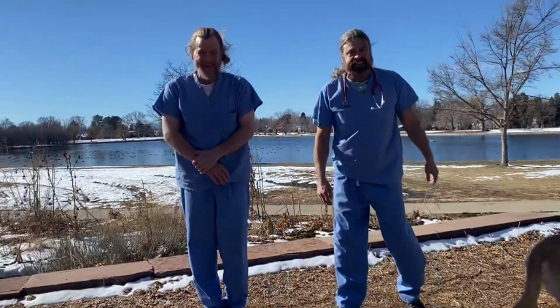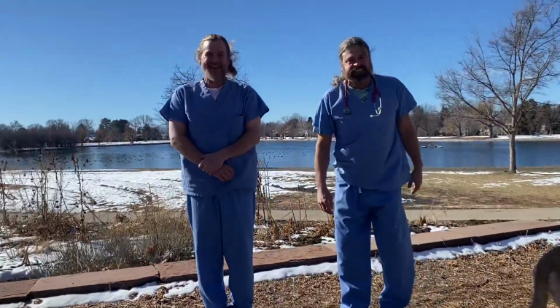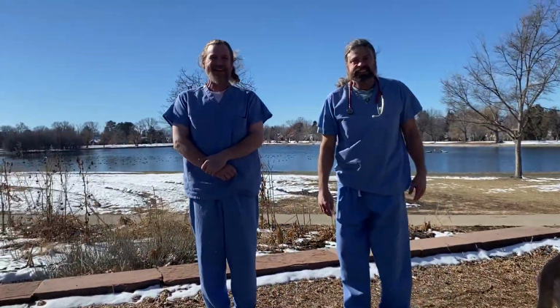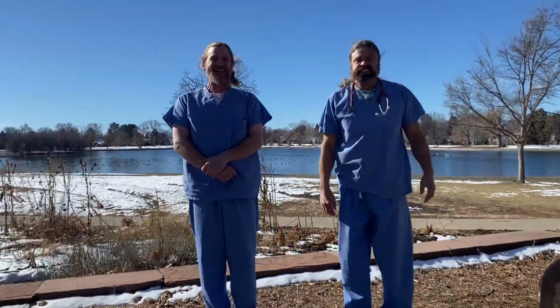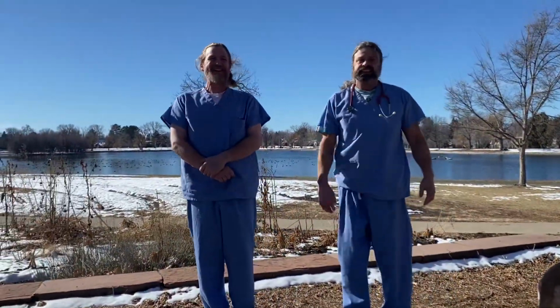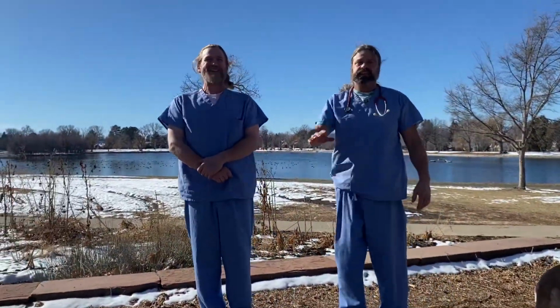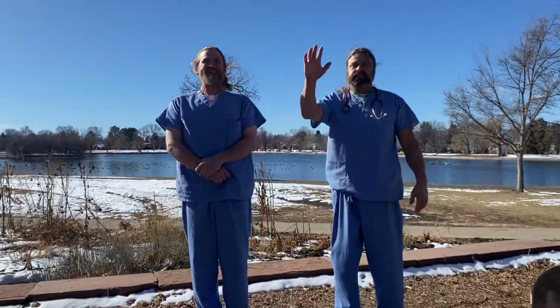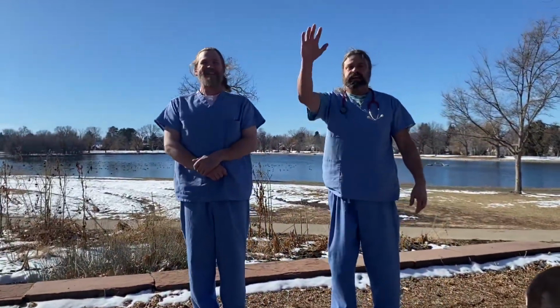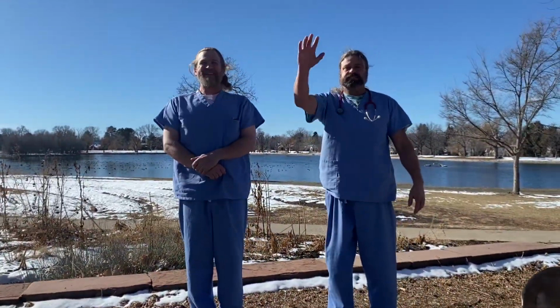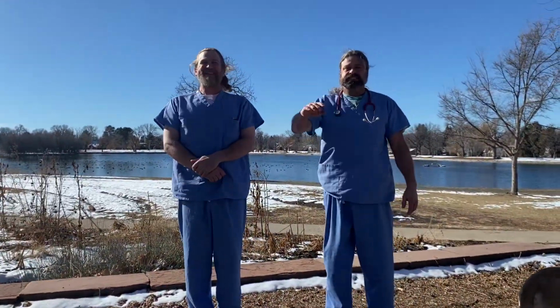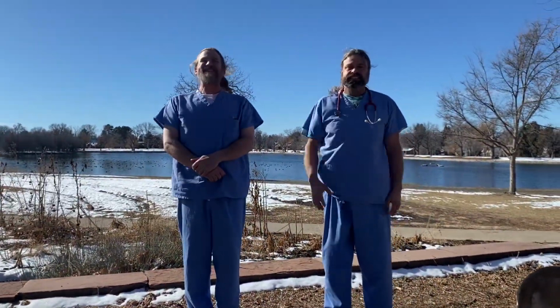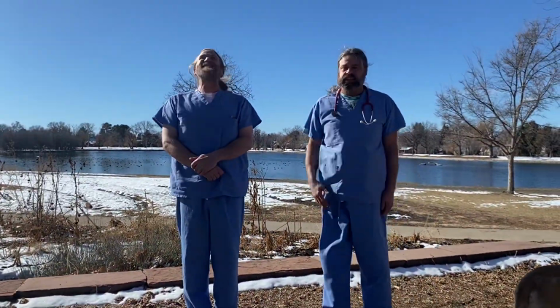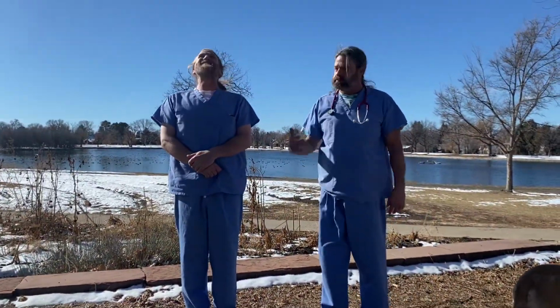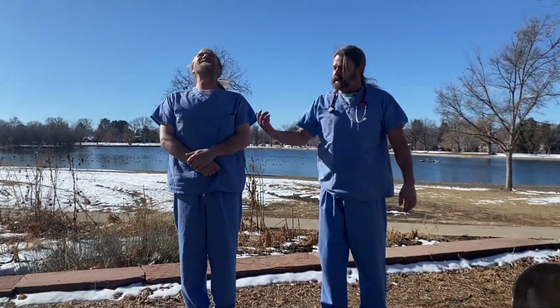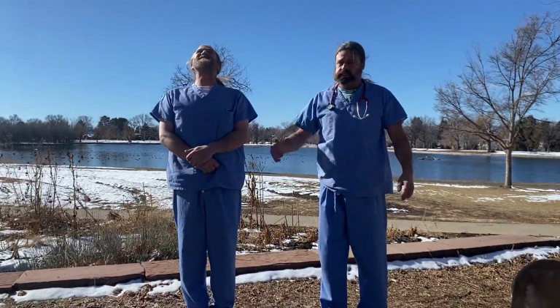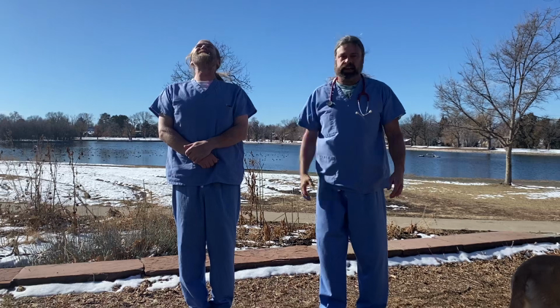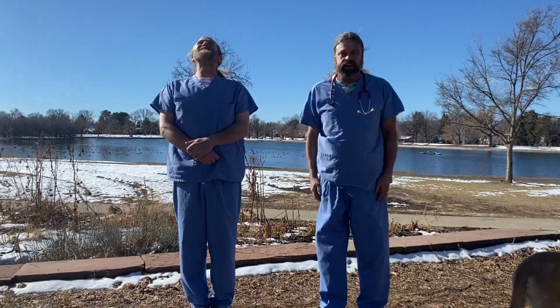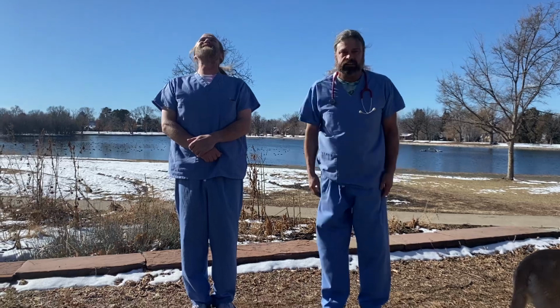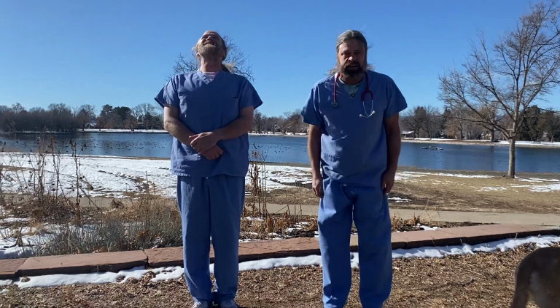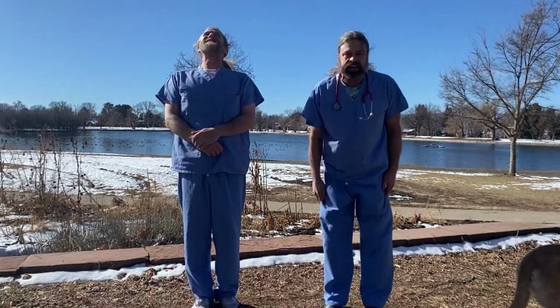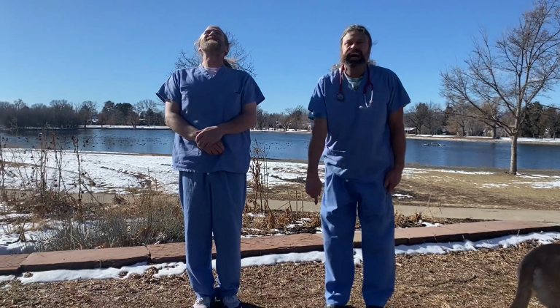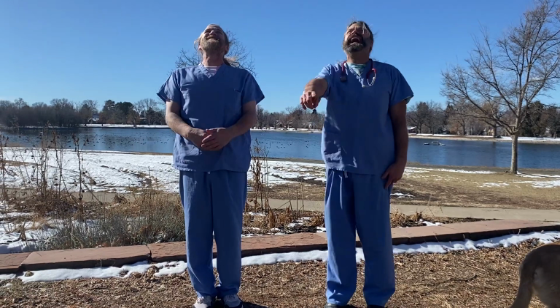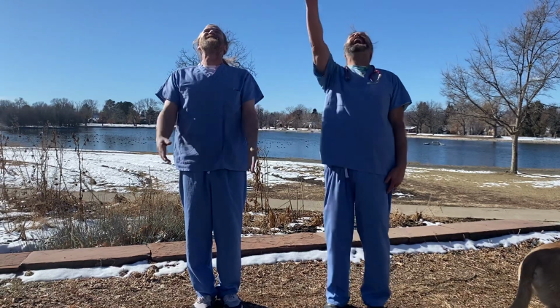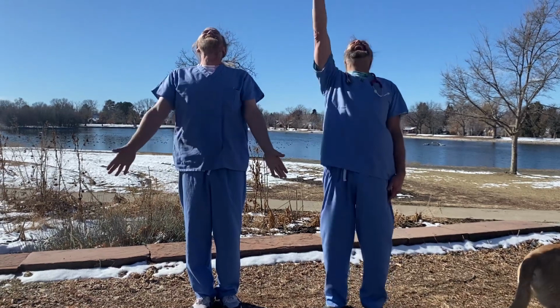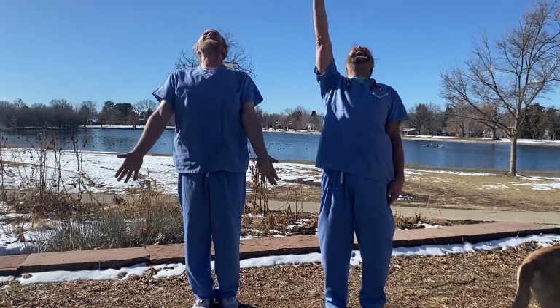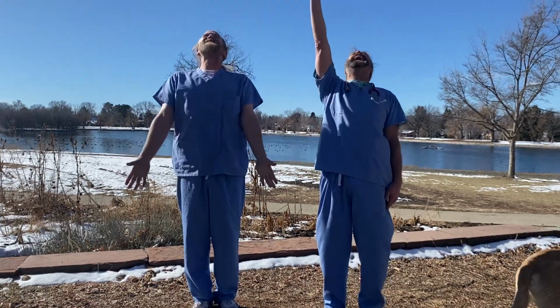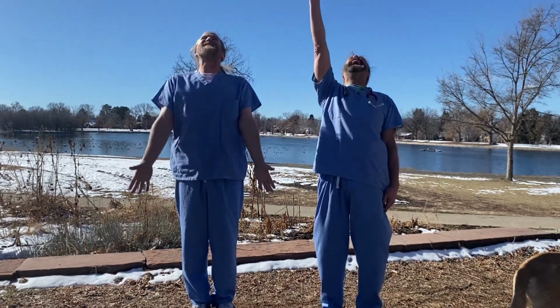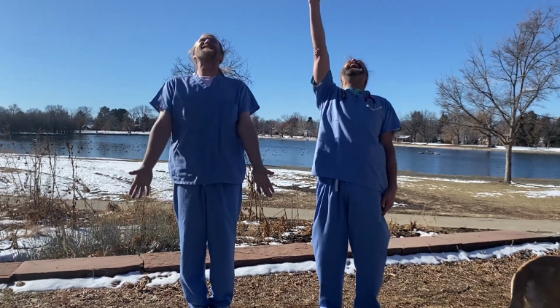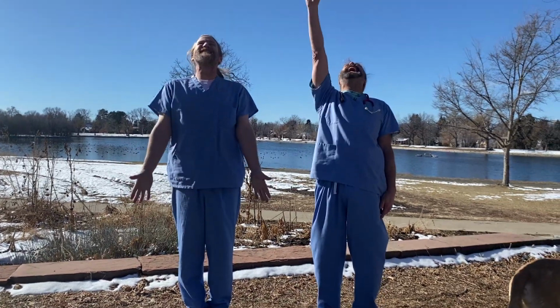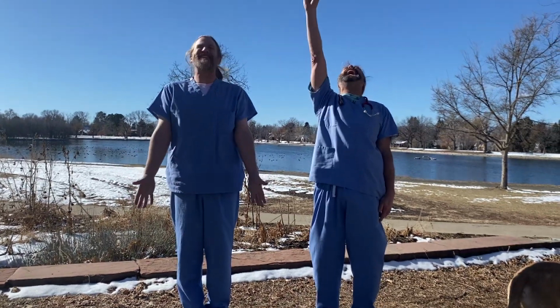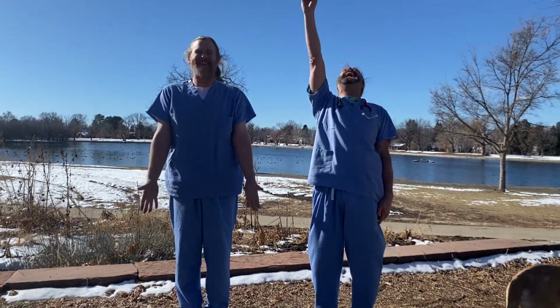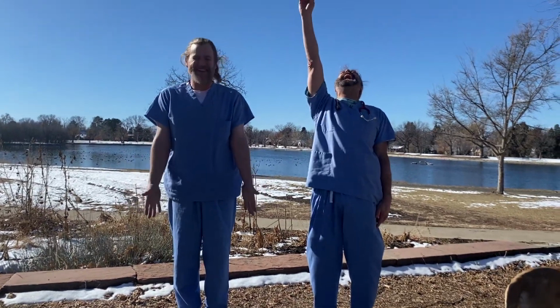Okay guys, this is Dr. McLaugh. Coach Mikeman signing off. Ha, ha, ha, ha, ha, ha, ha!